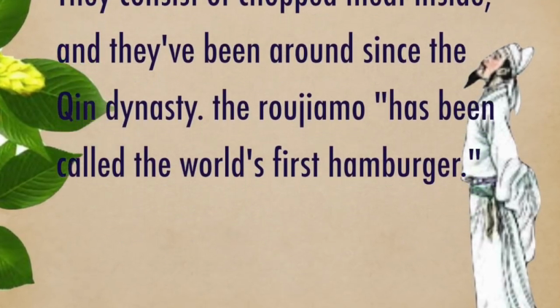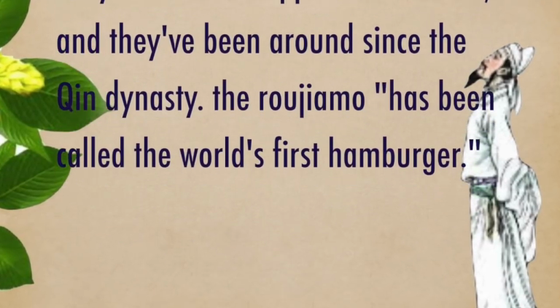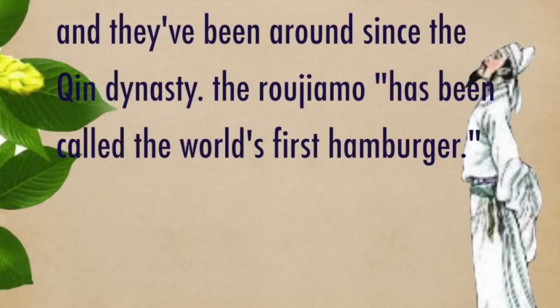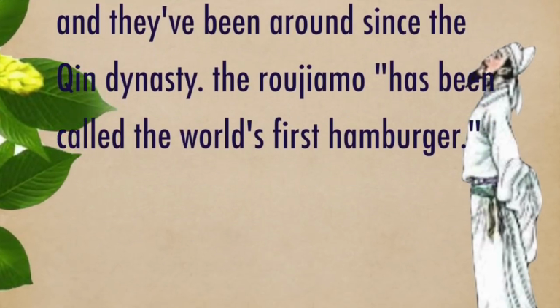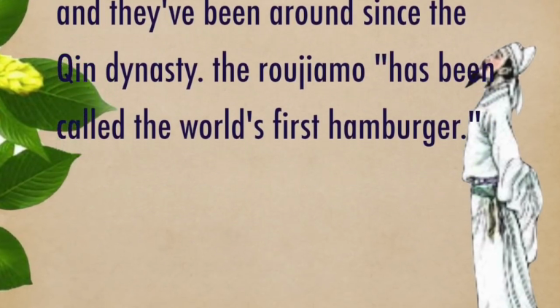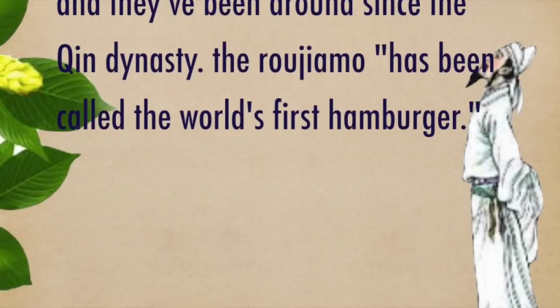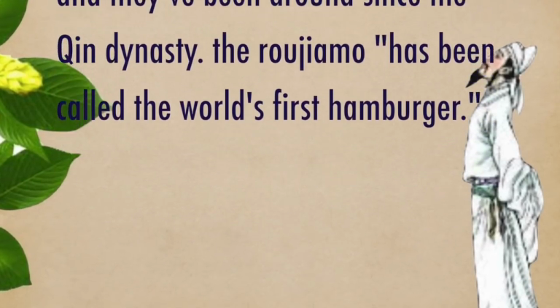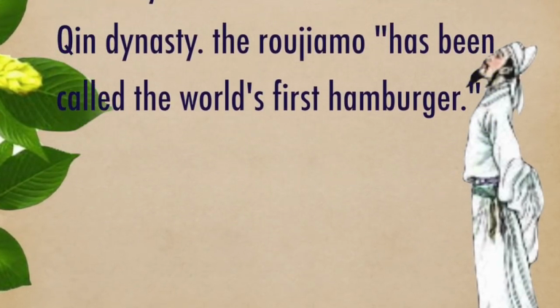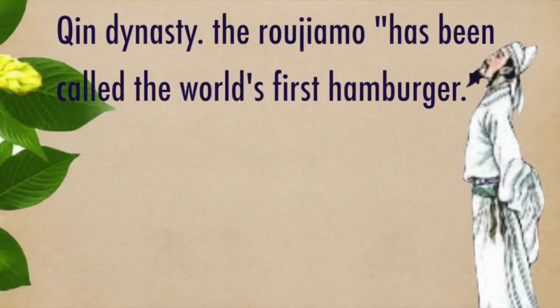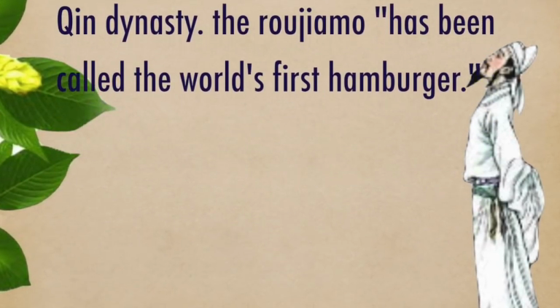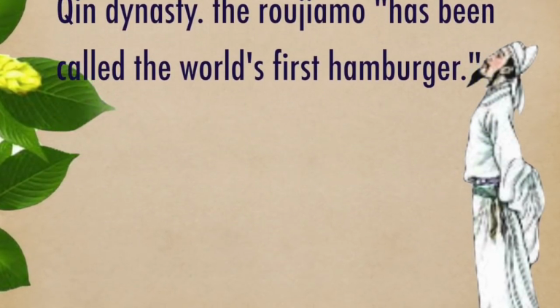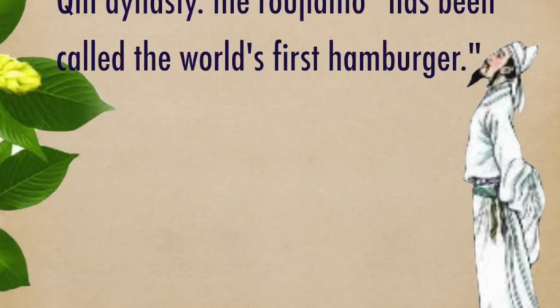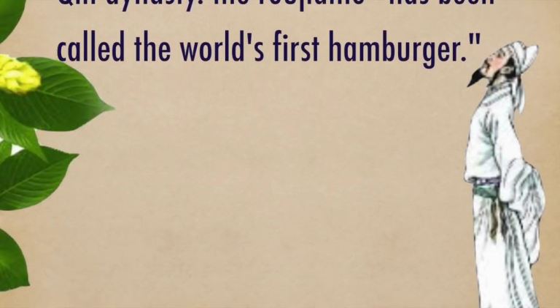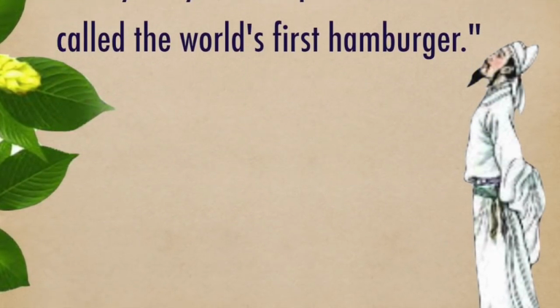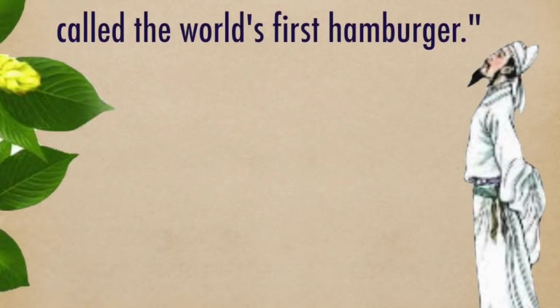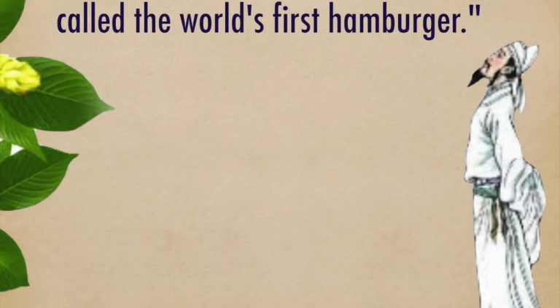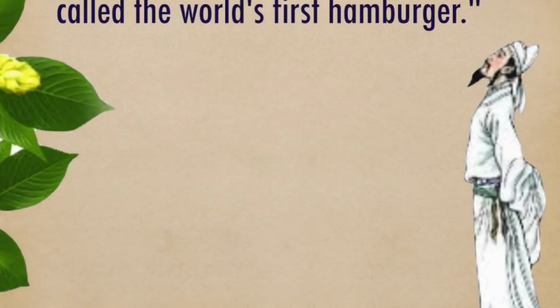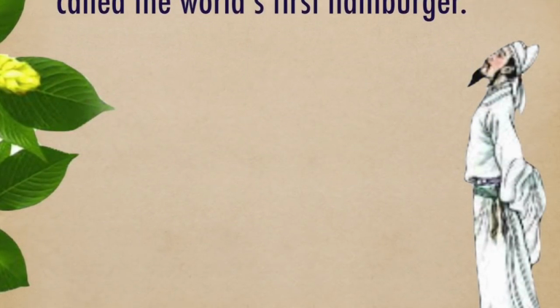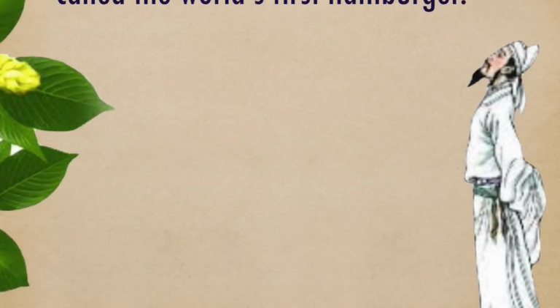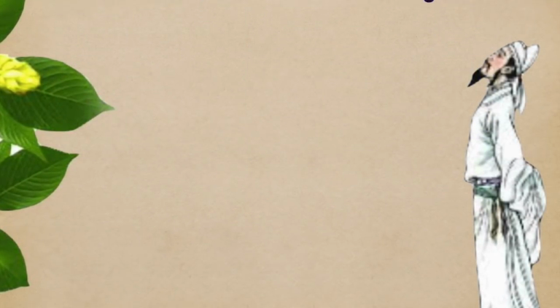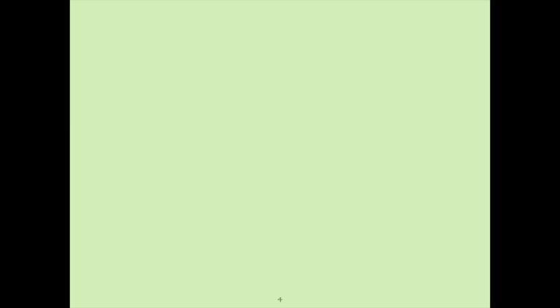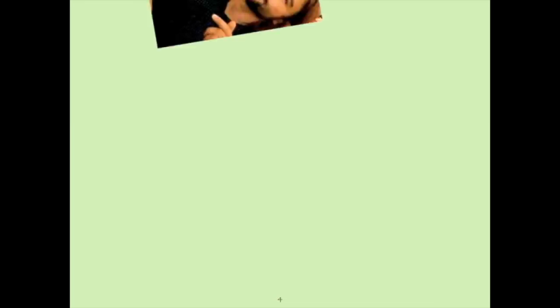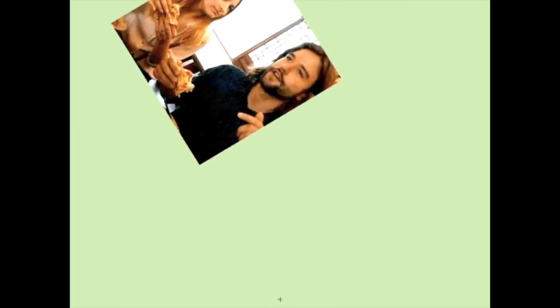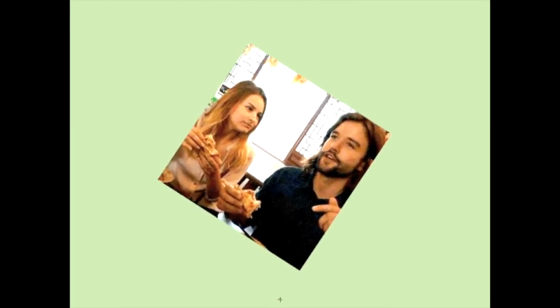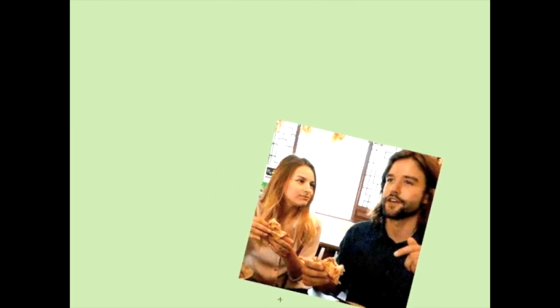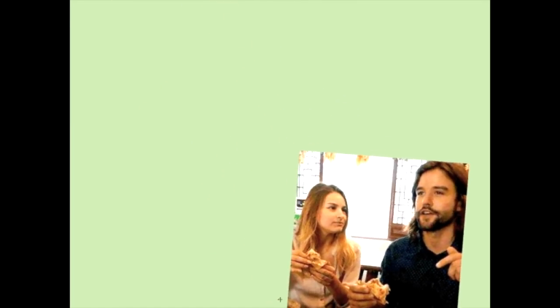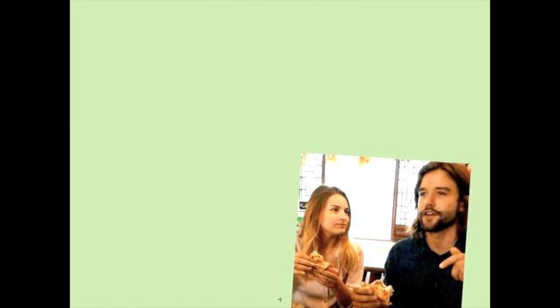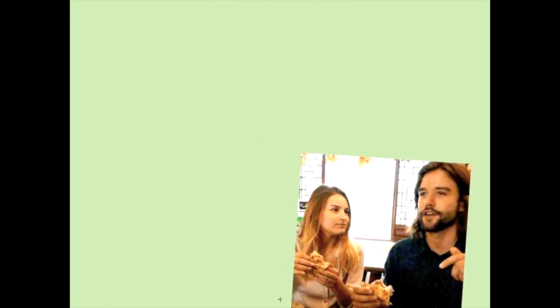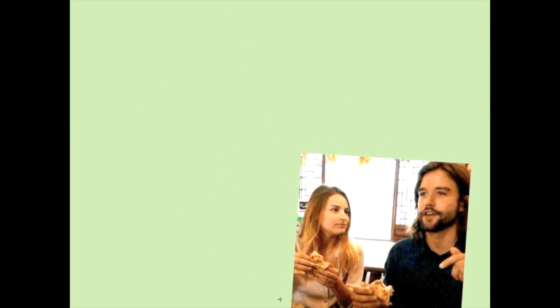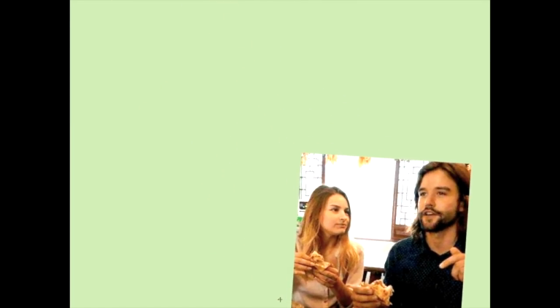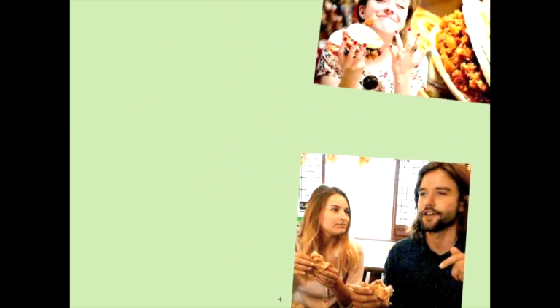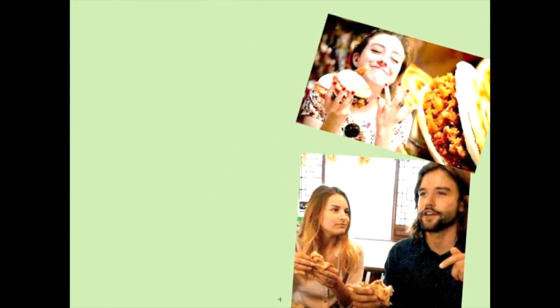After thousands of years, it's still very popular and has even spread to the world.